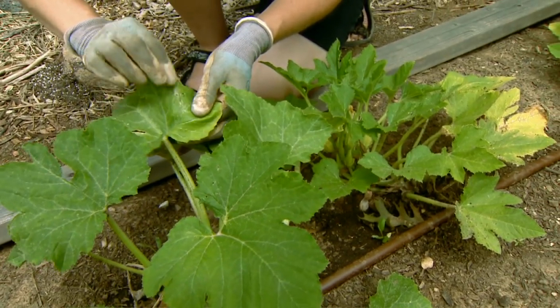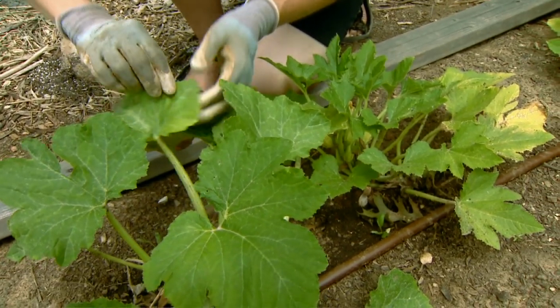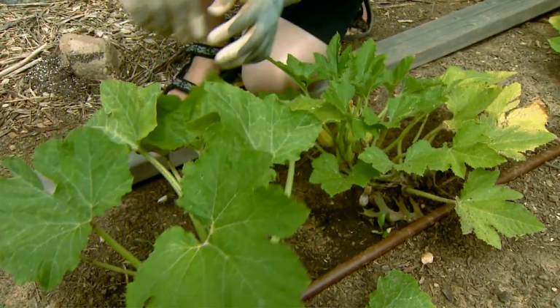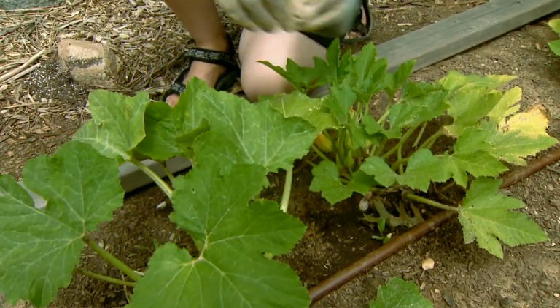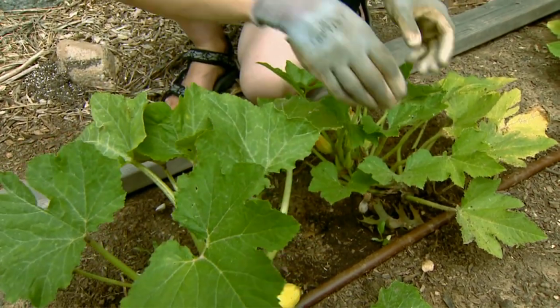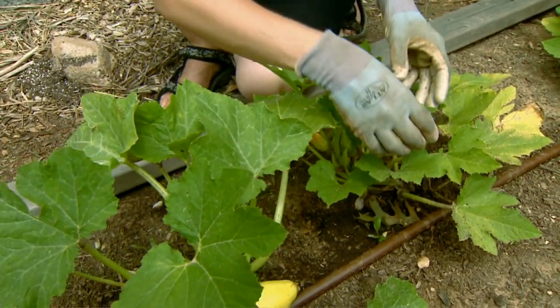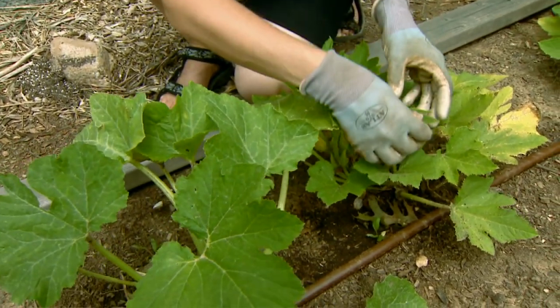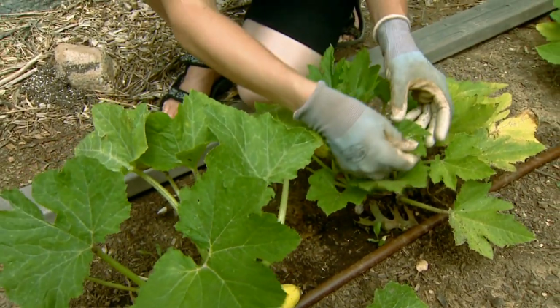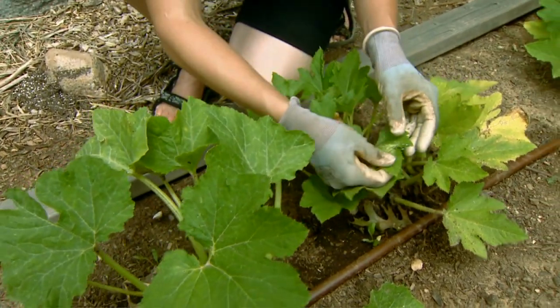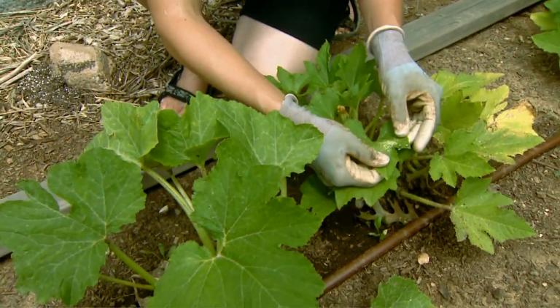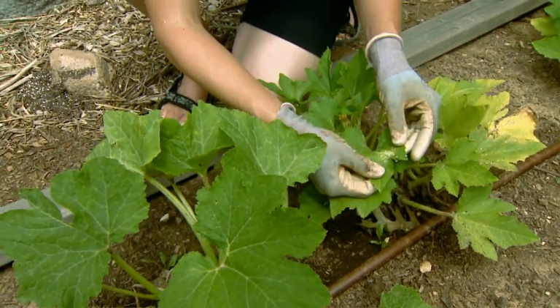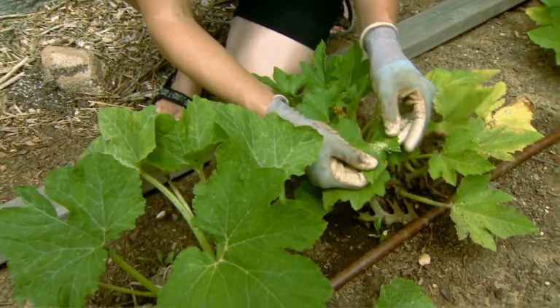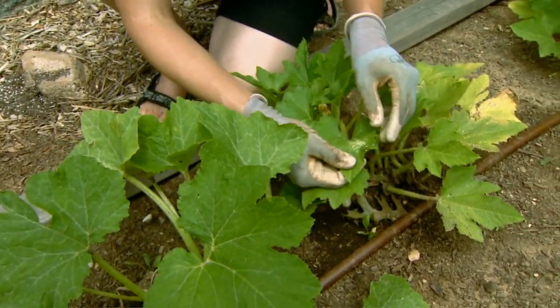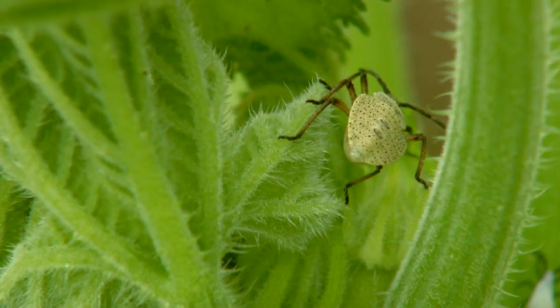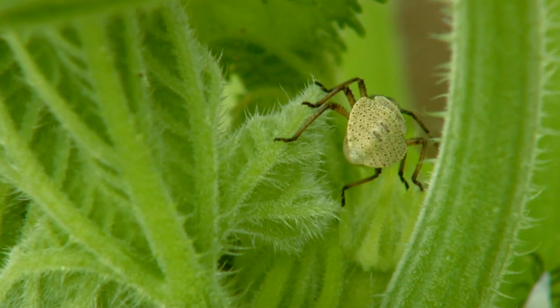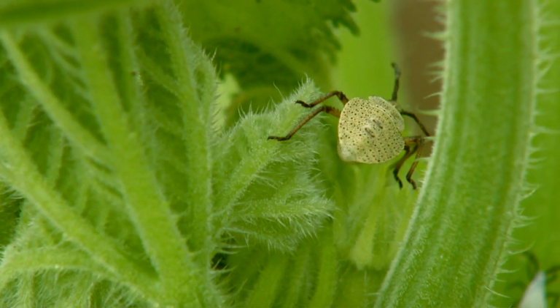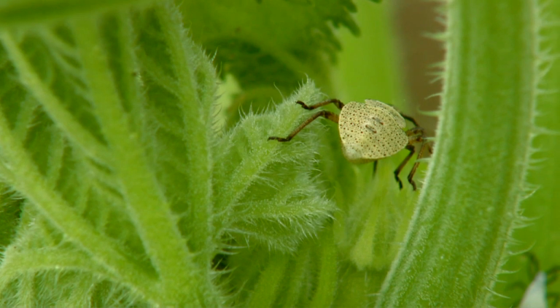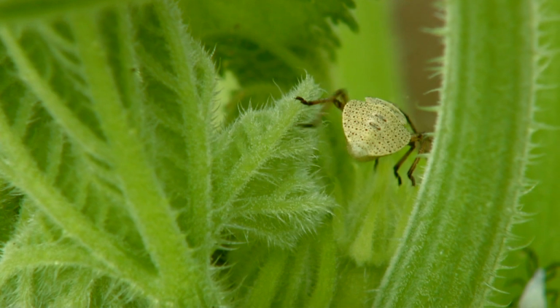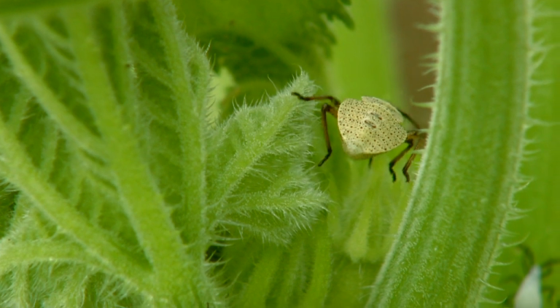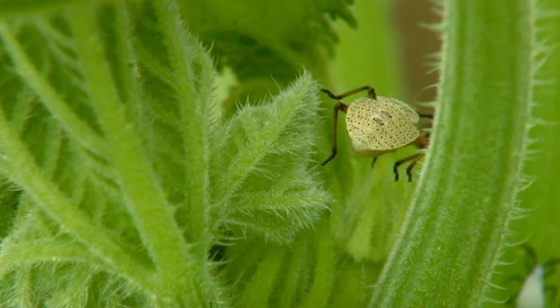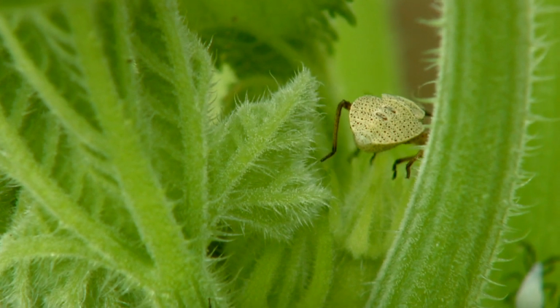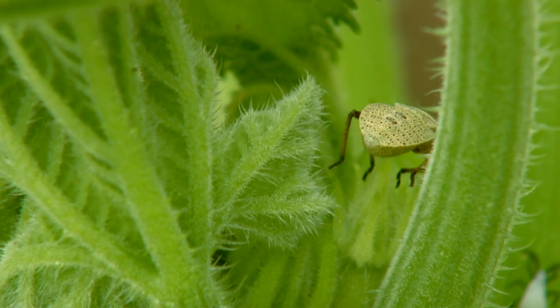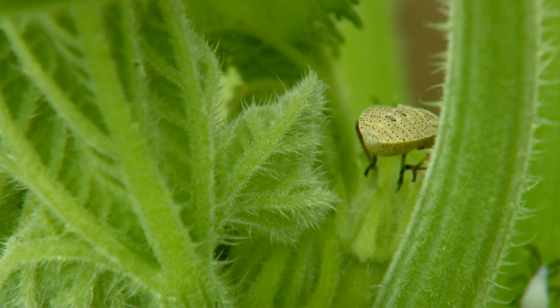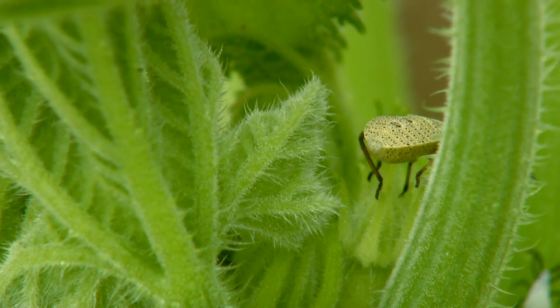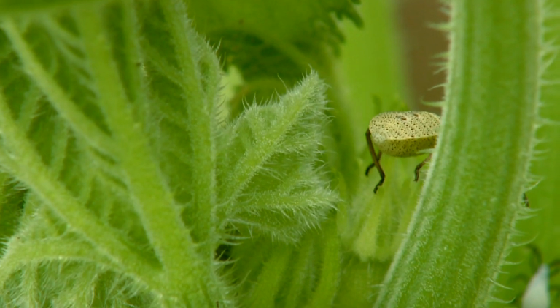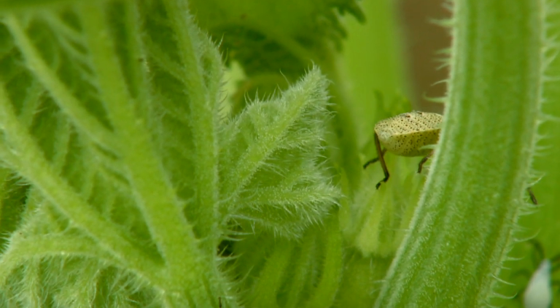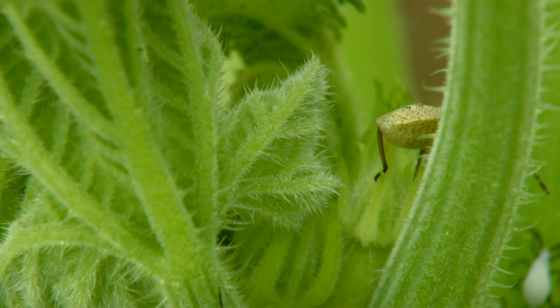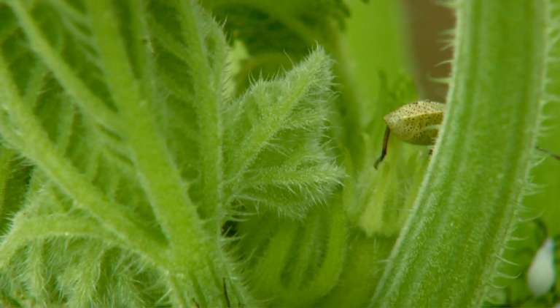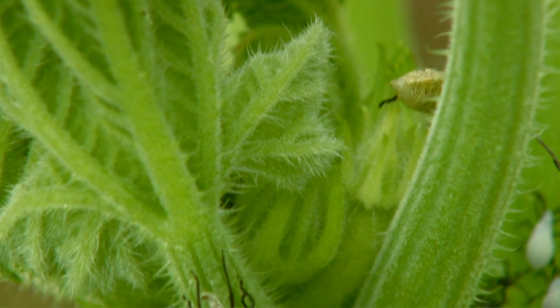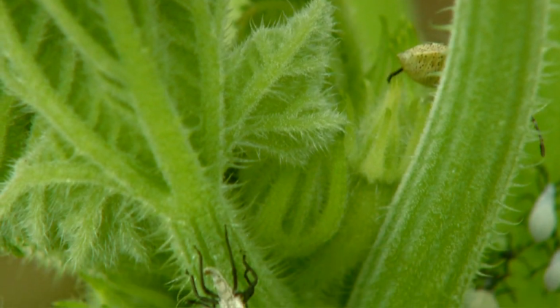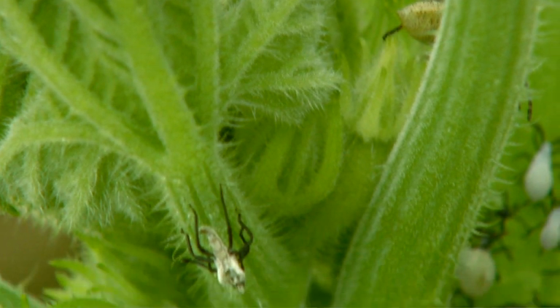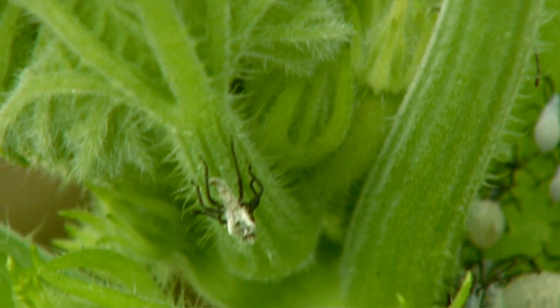And this is true when you get some of the bigger ones, like these, as they get quite a bit larger. People don't much like to squash them.